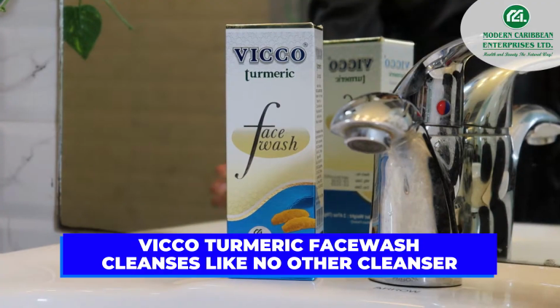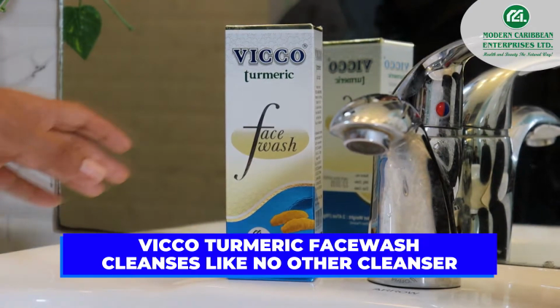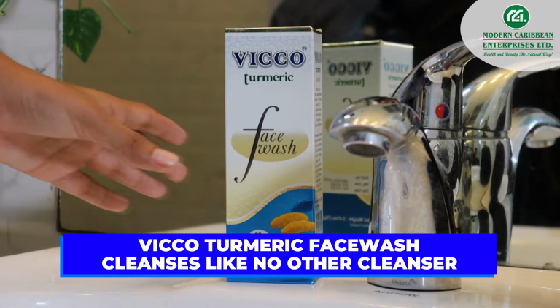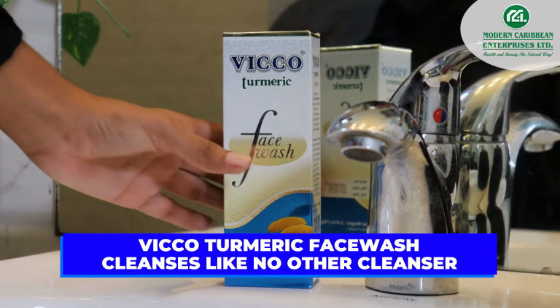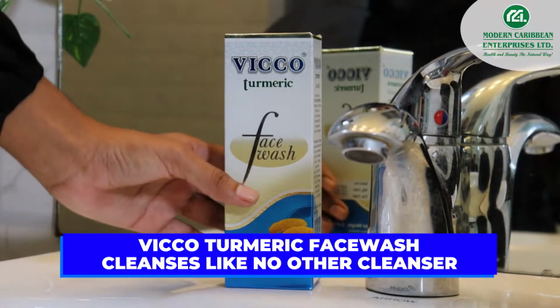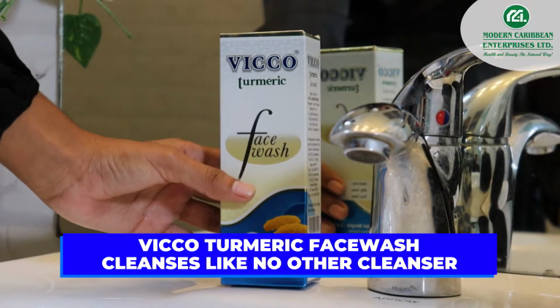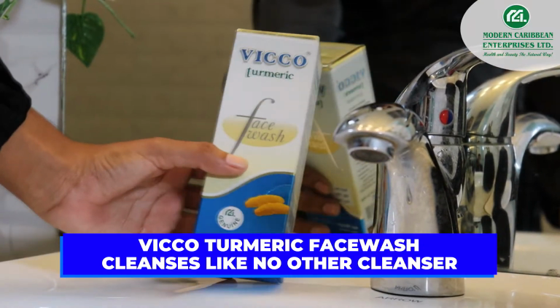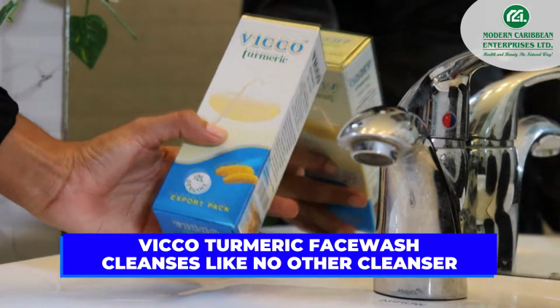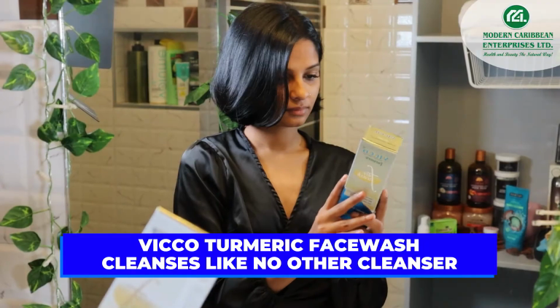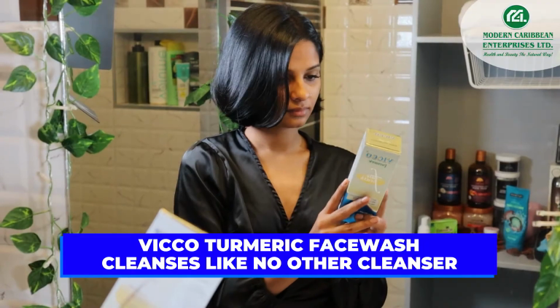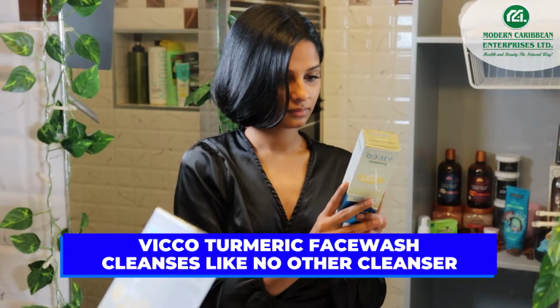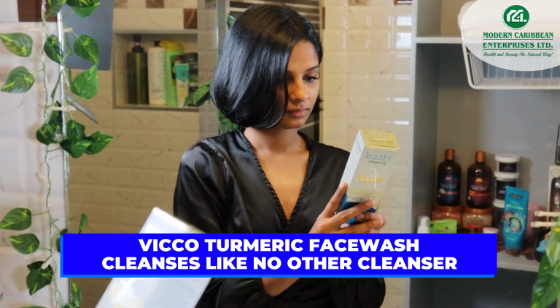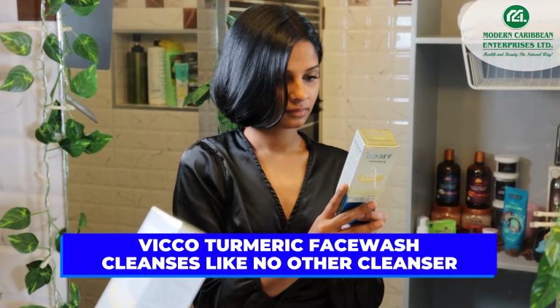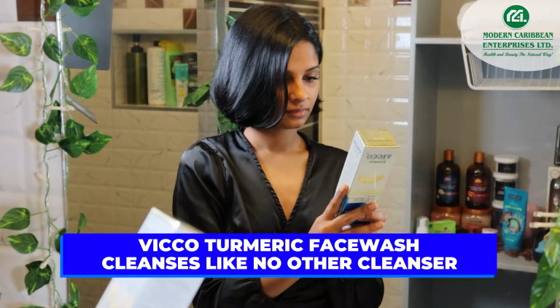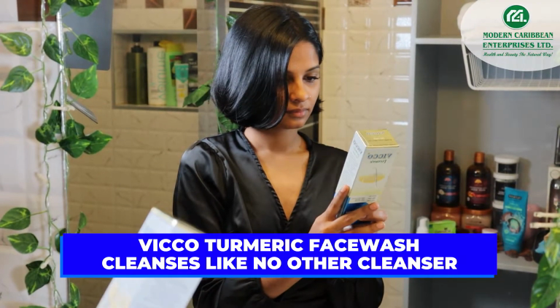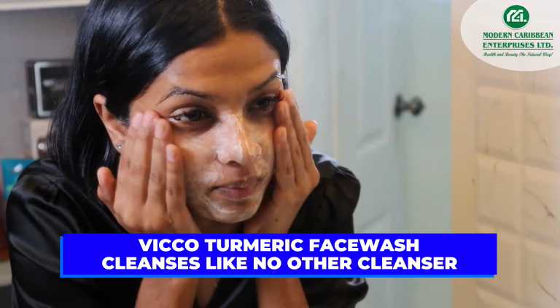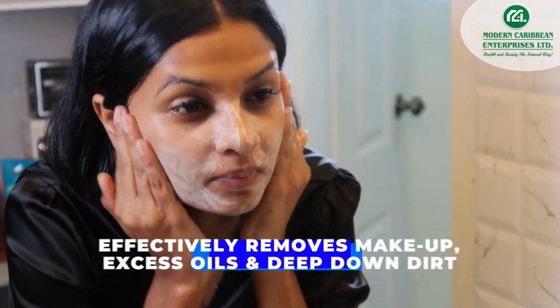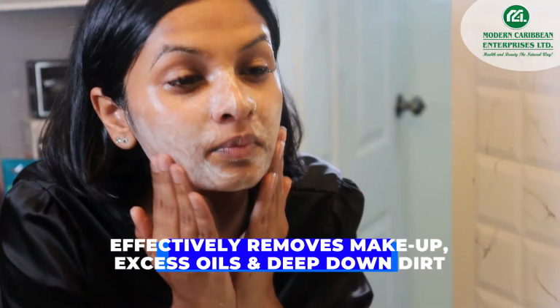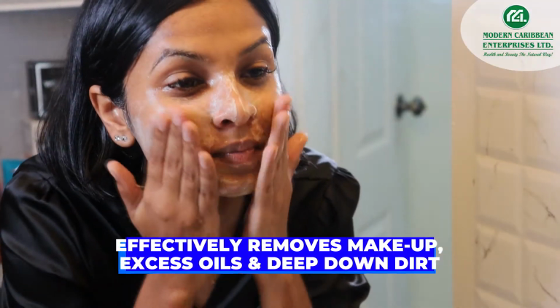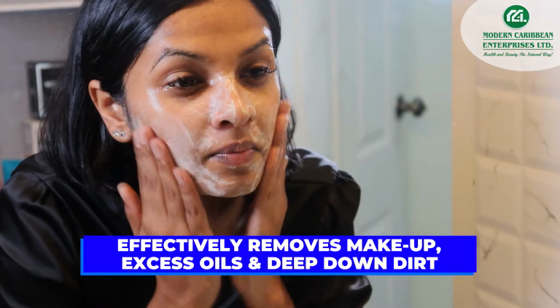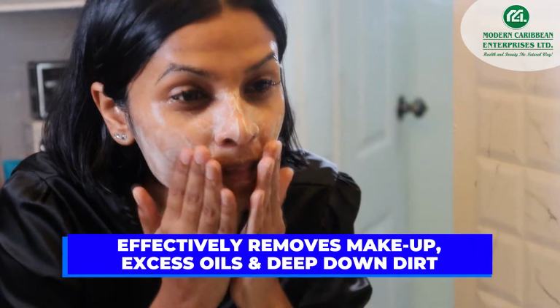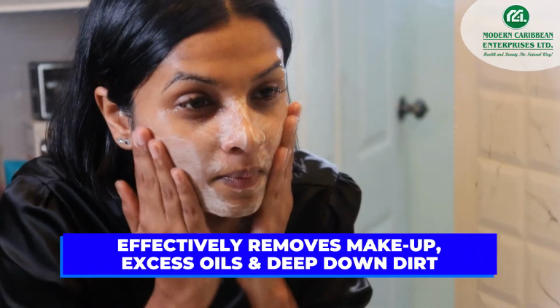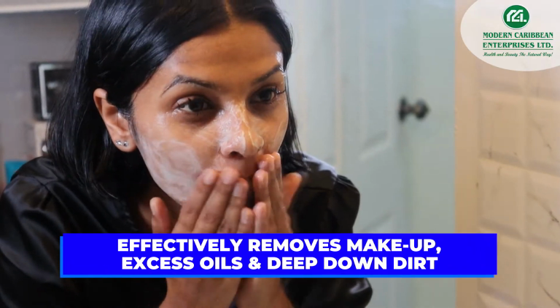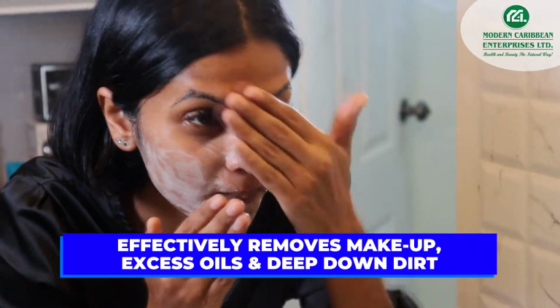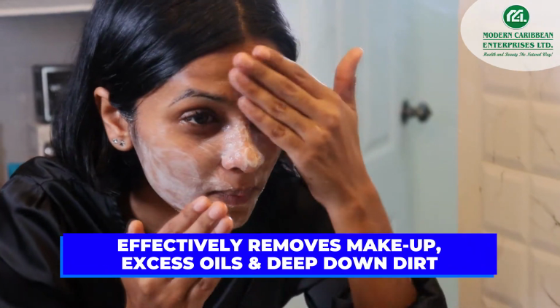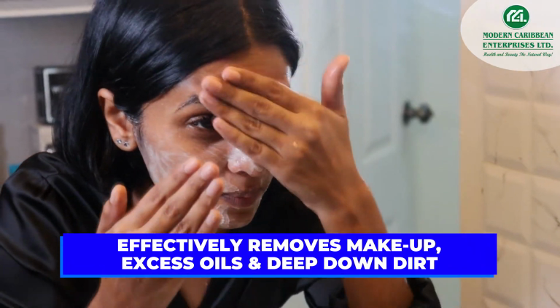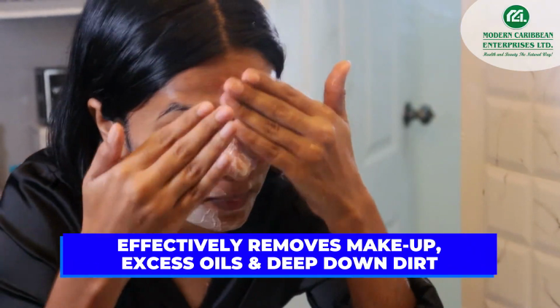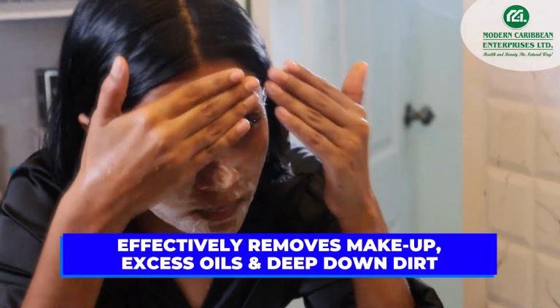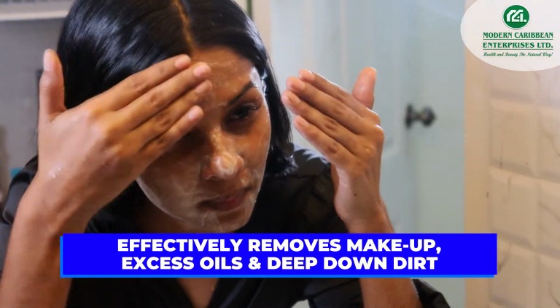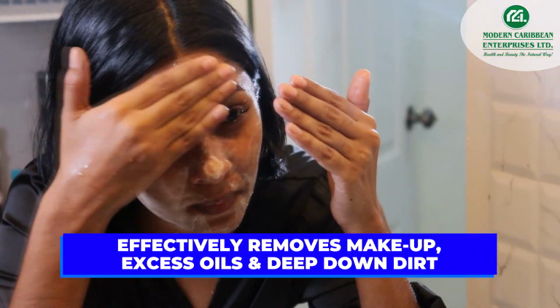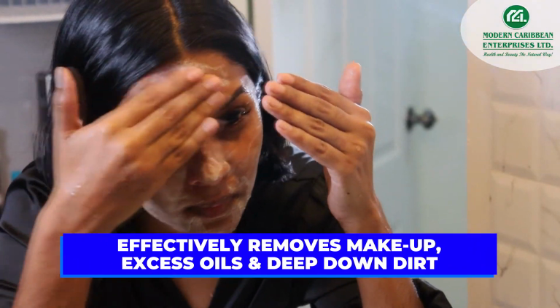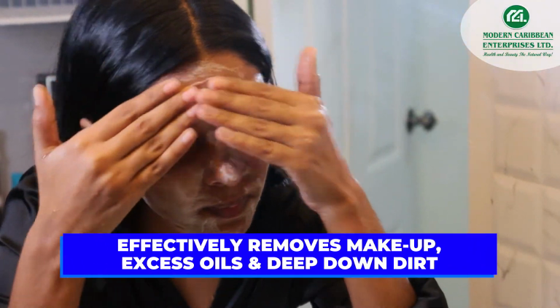VicoTumeric Face Wash cleanses like no other cleanser. Effectively removes makeup, excess oil, and deep-down dirt.